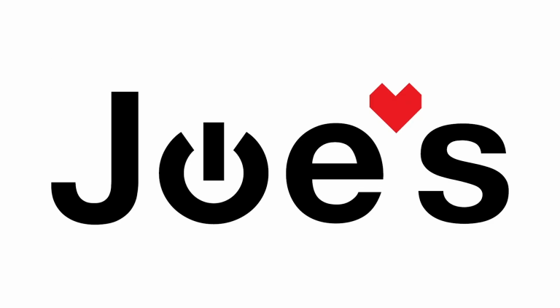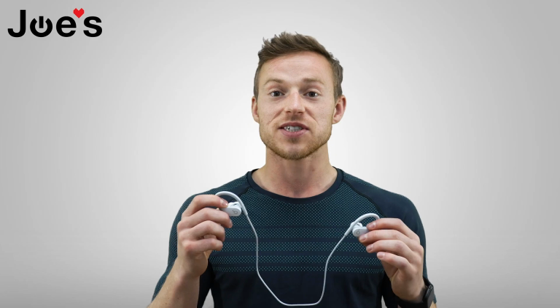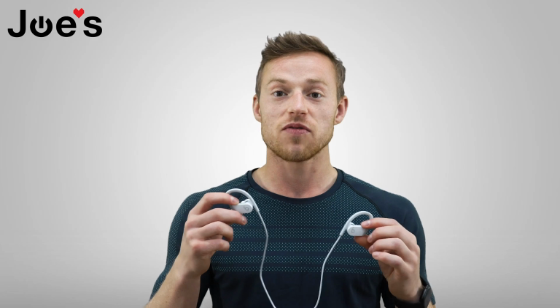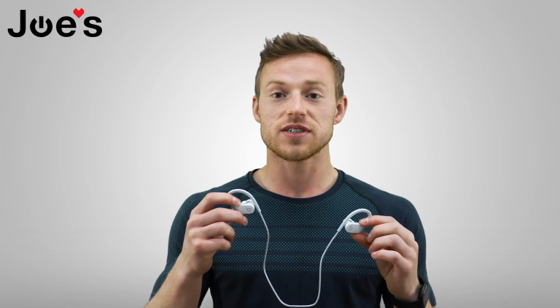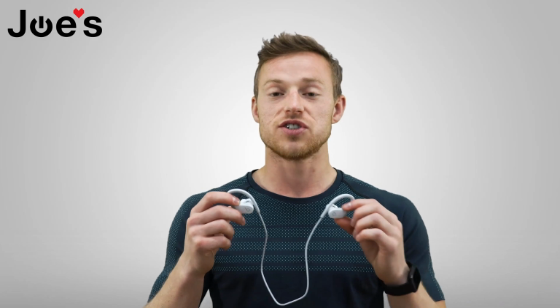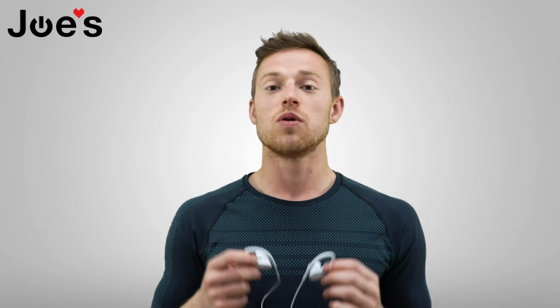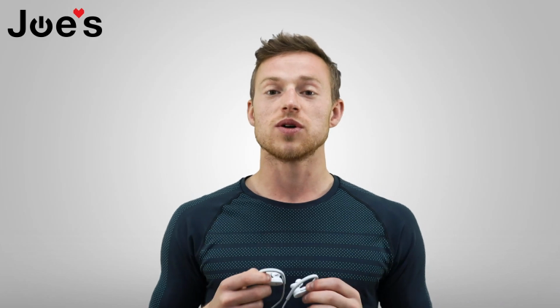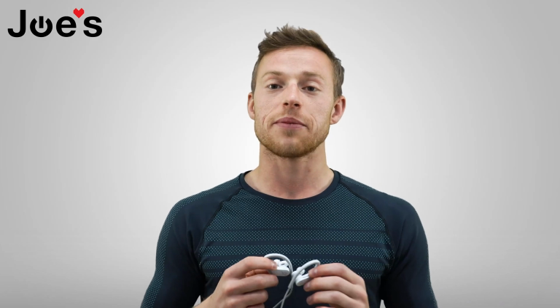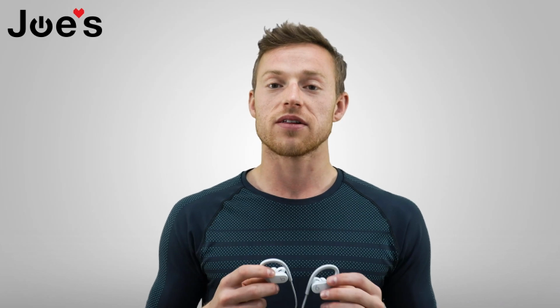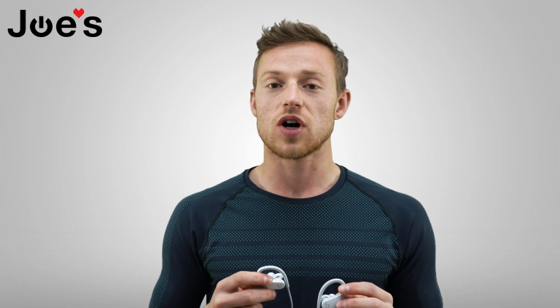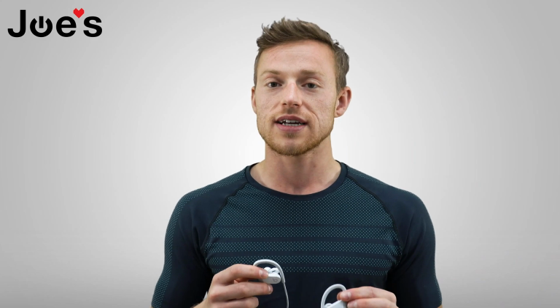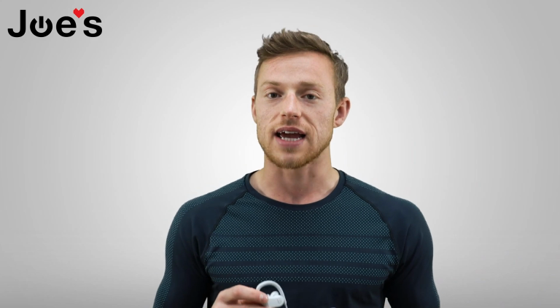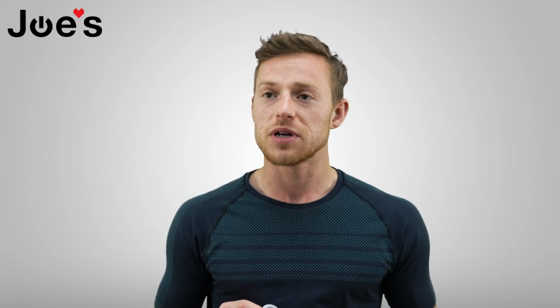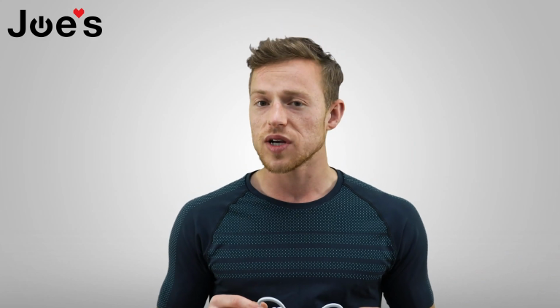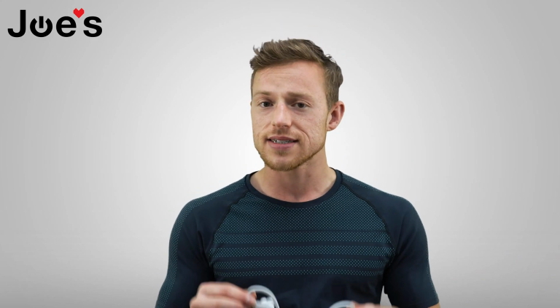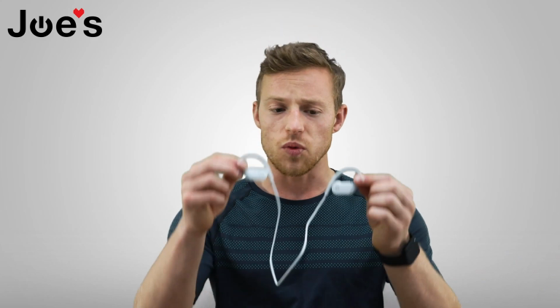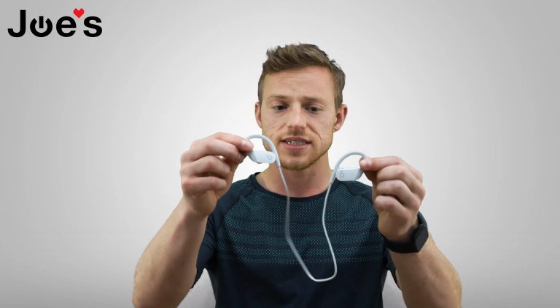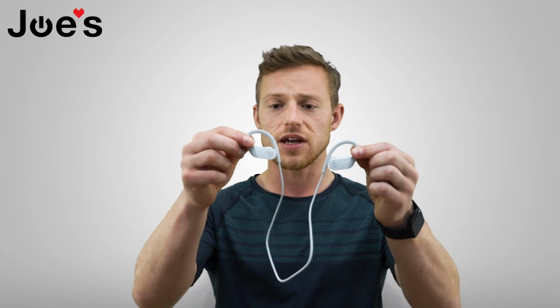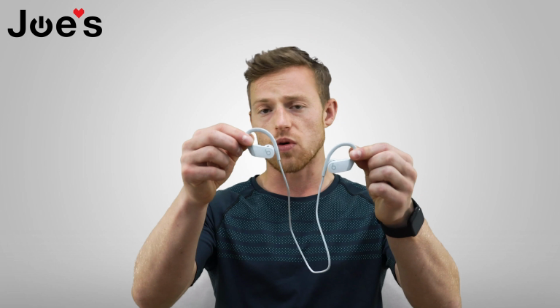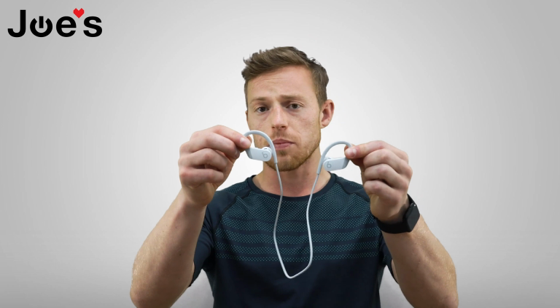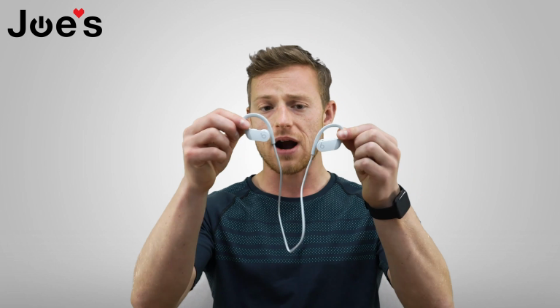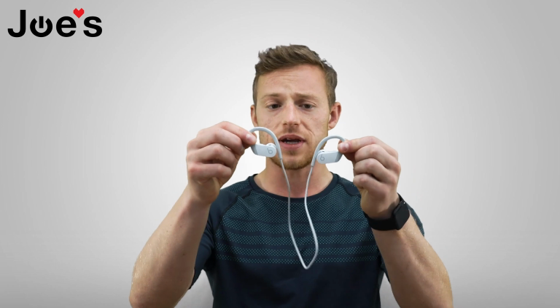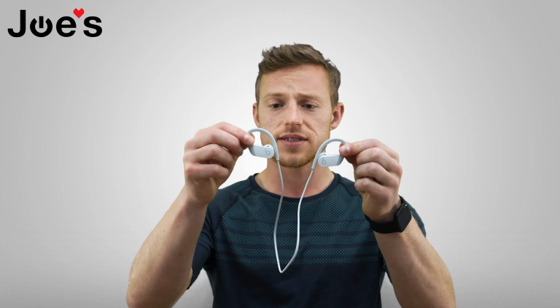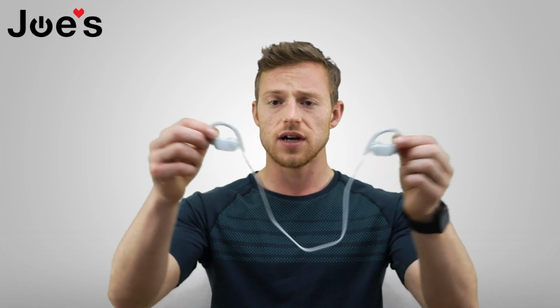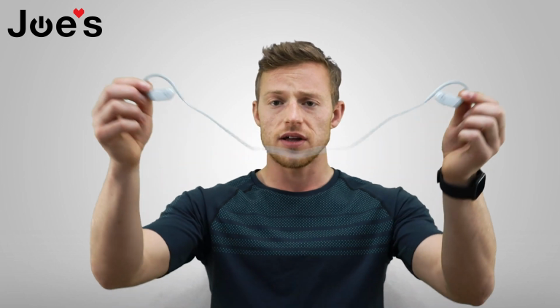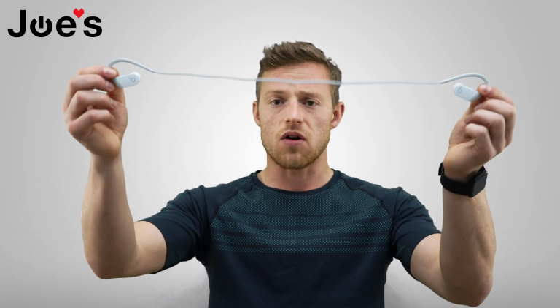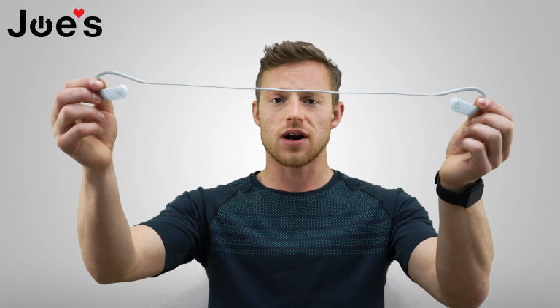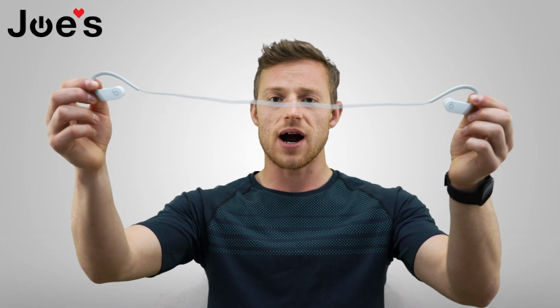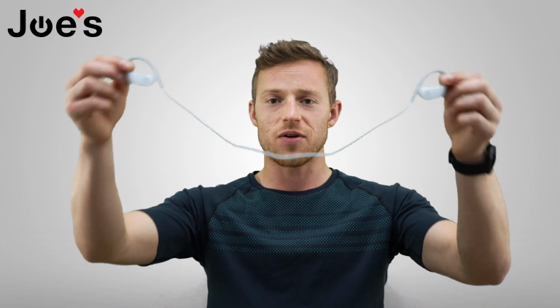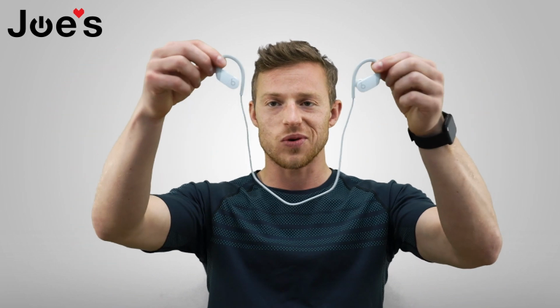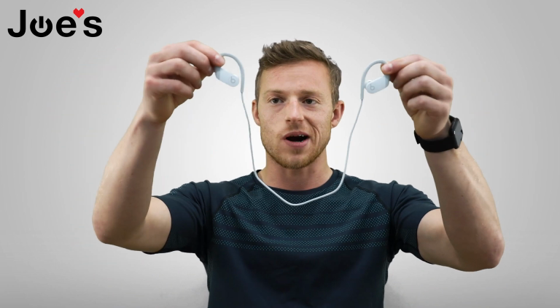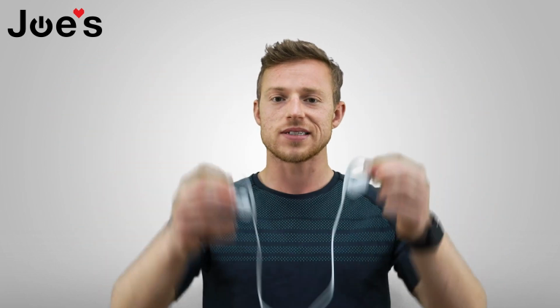Hey, how's it going folks? It's Joe with Joe's Gaming Electronics, and I'm going to show you guys how to reset your Powerbeats that are on a wire, but they're wireless.